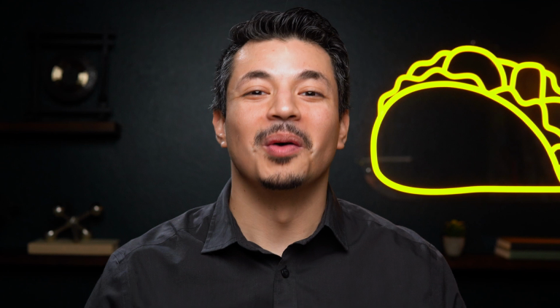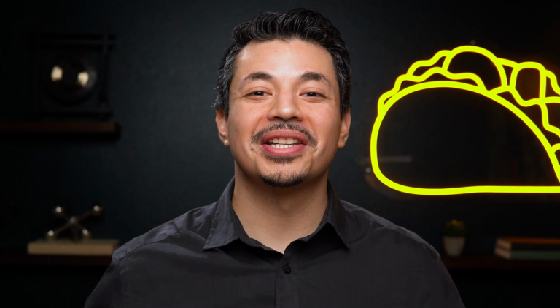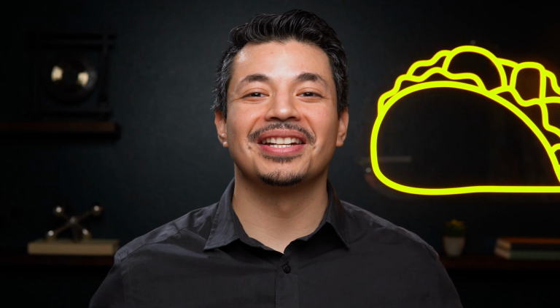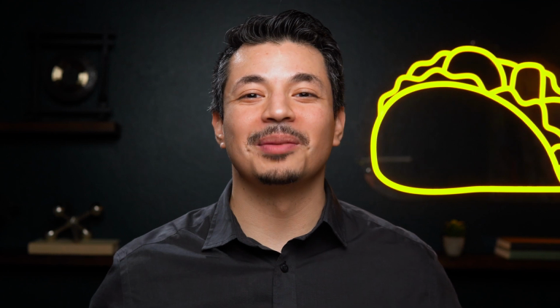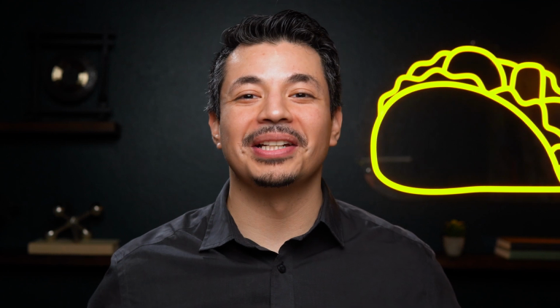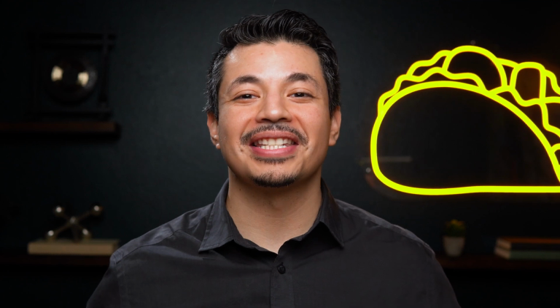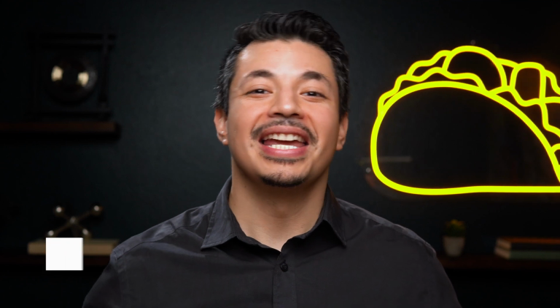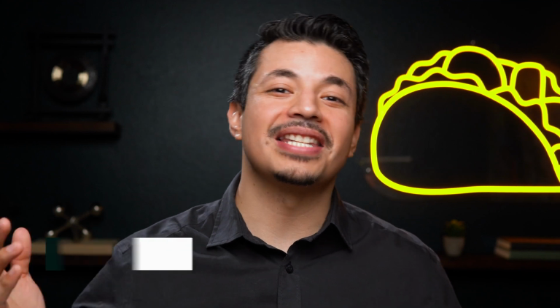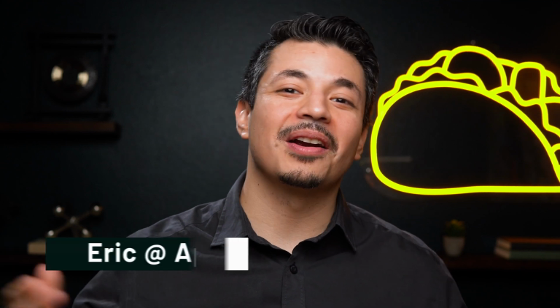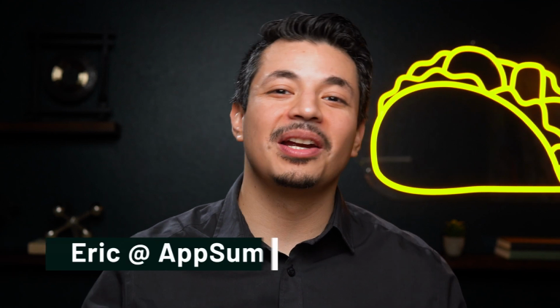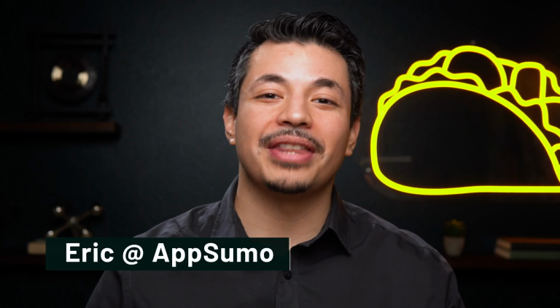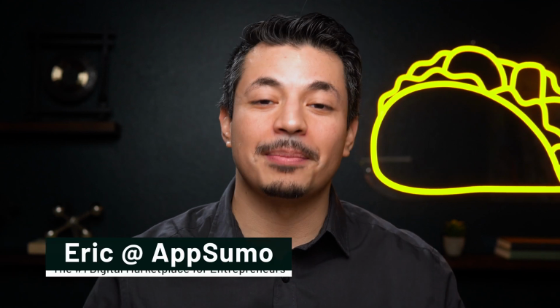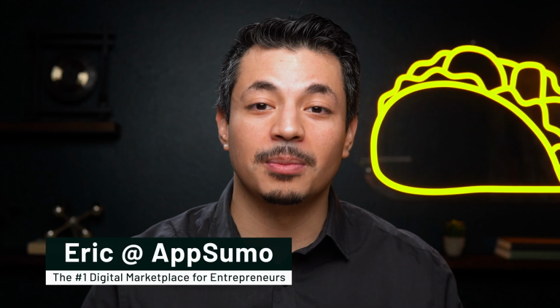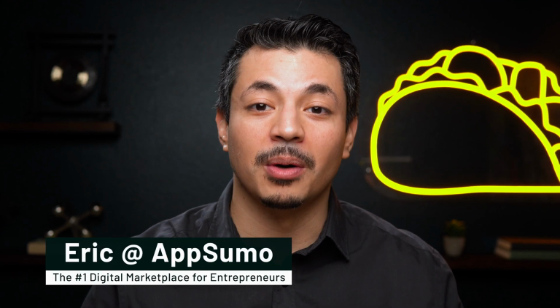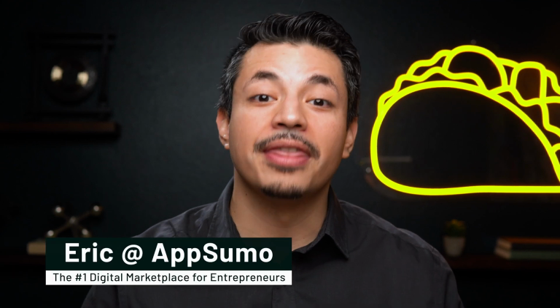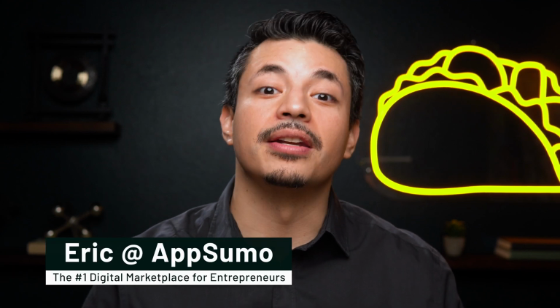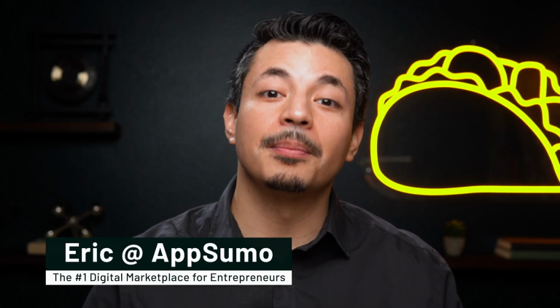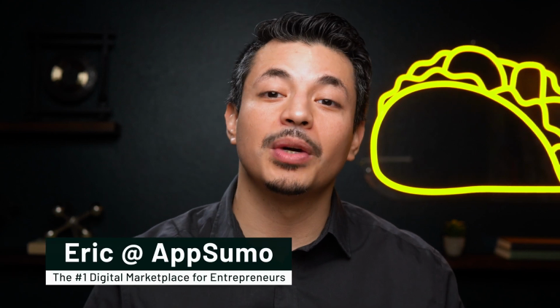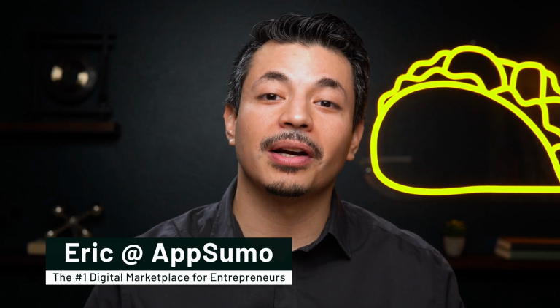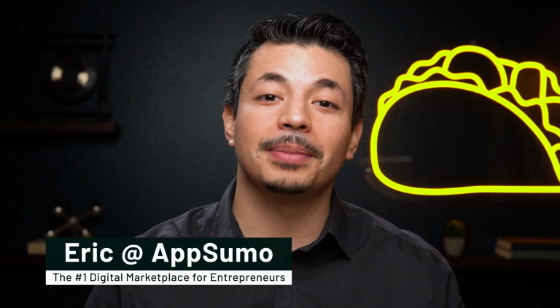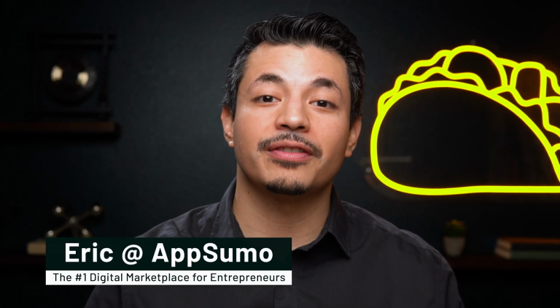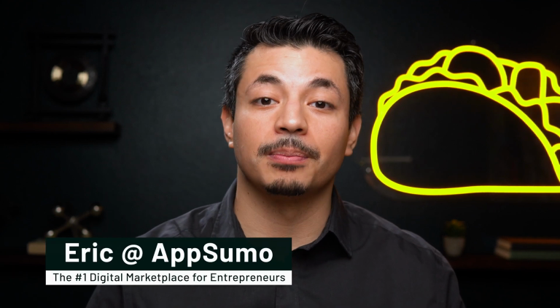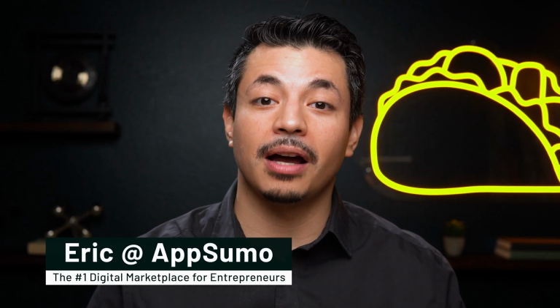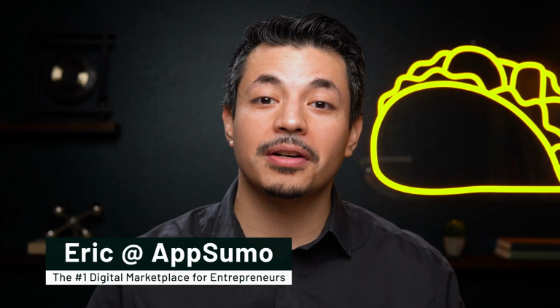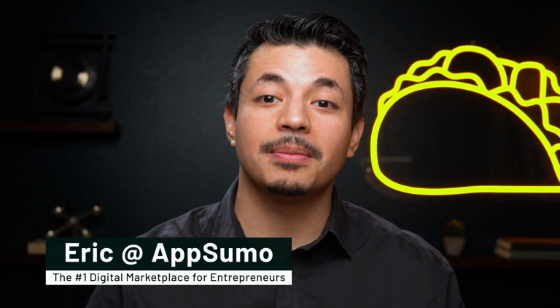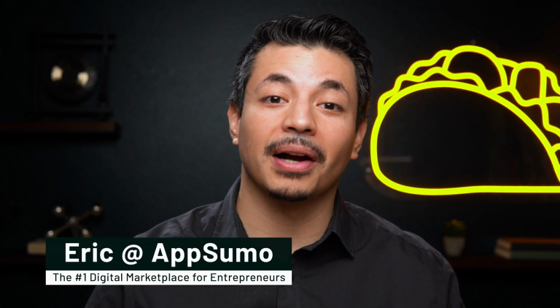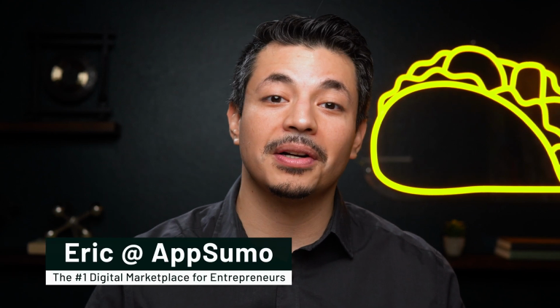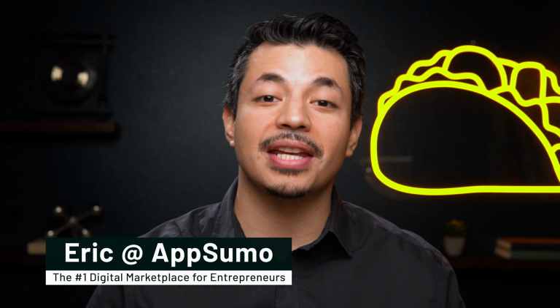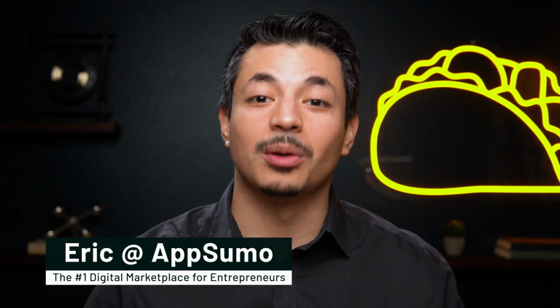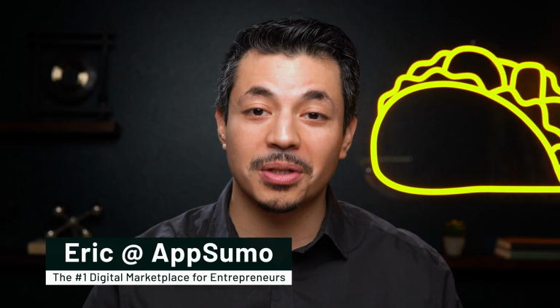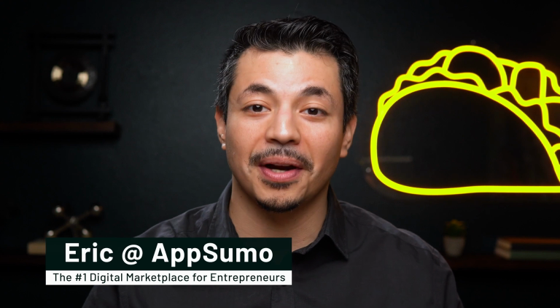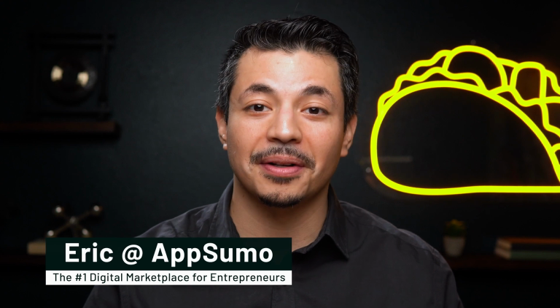What's good, Sumo-lings? It's Eric here with AppSumo, the number one marketplace for bloggers, marketers, and course creators.